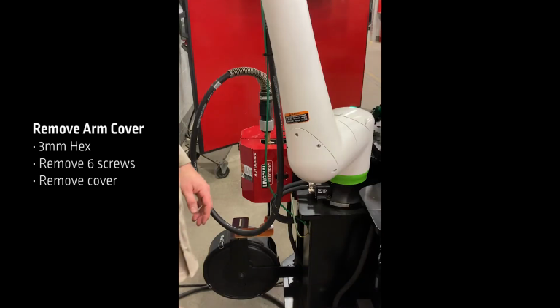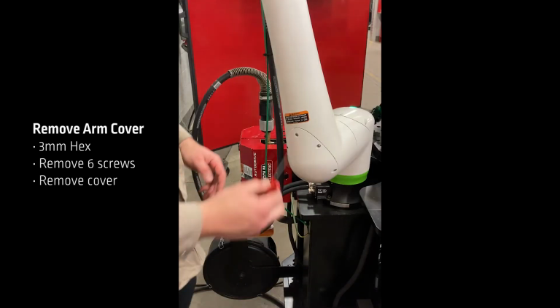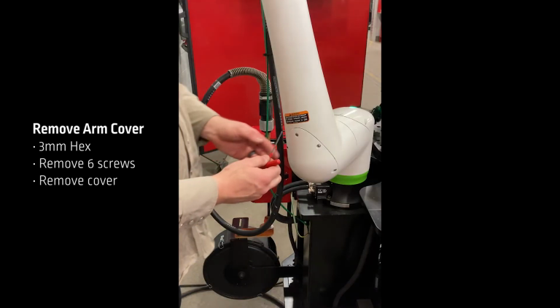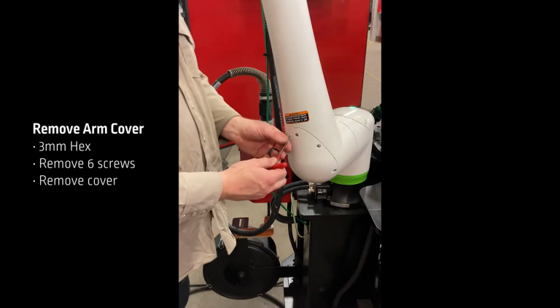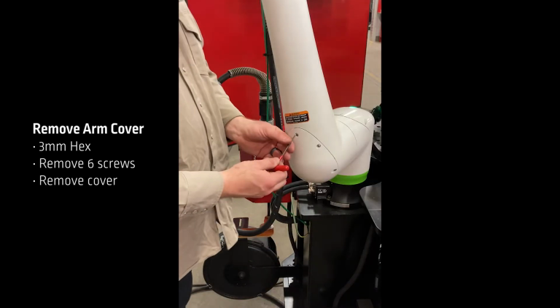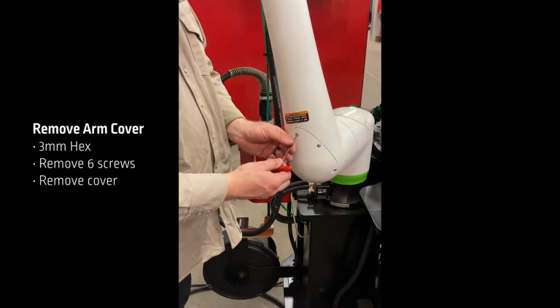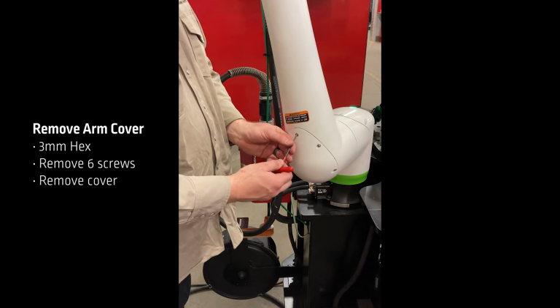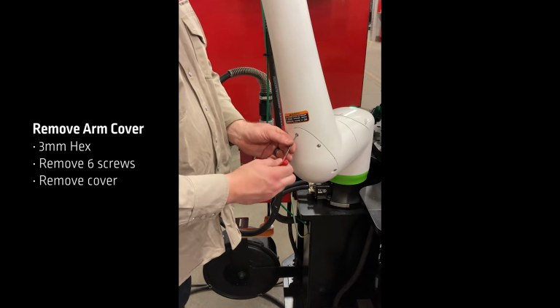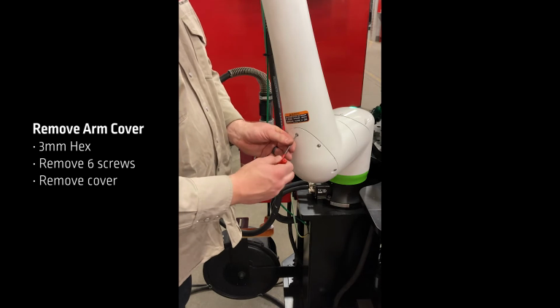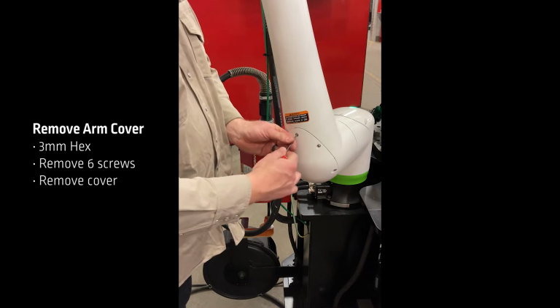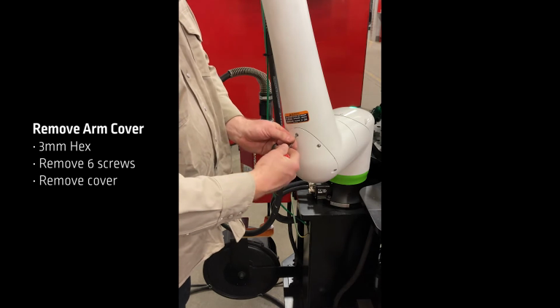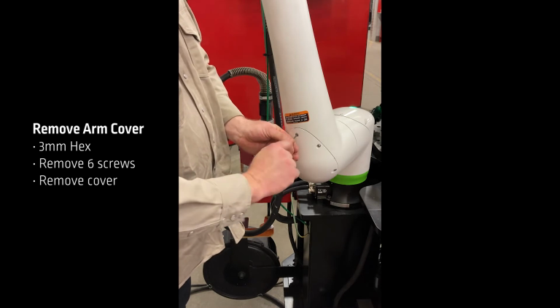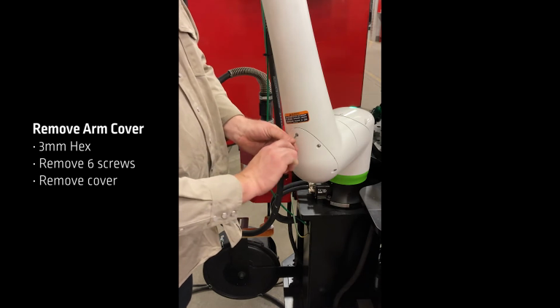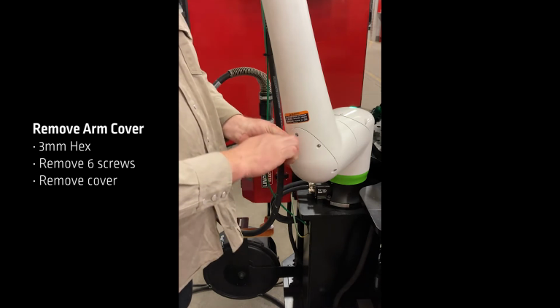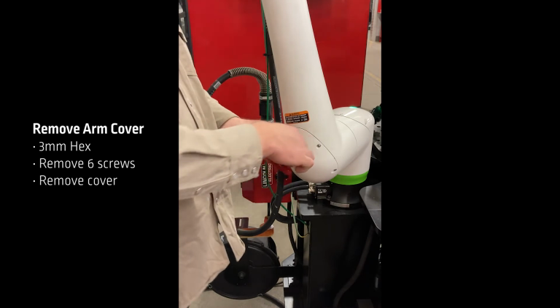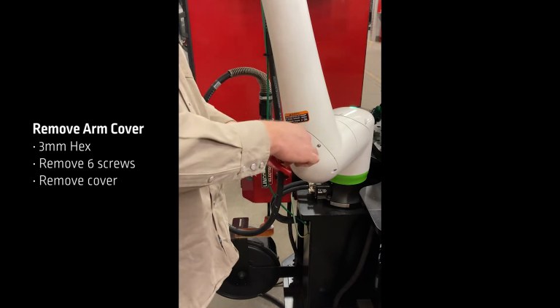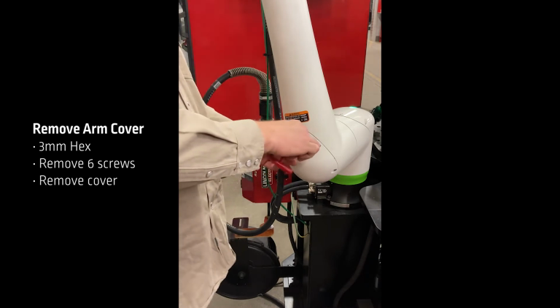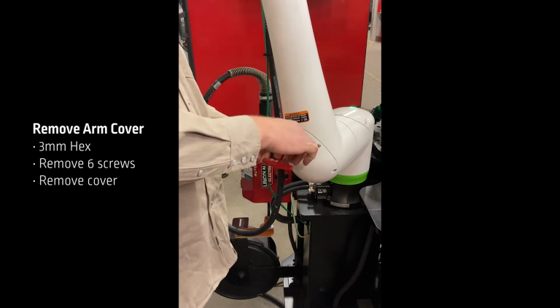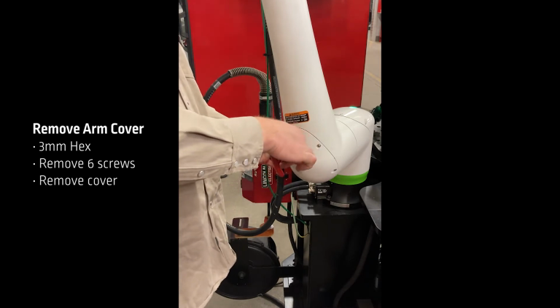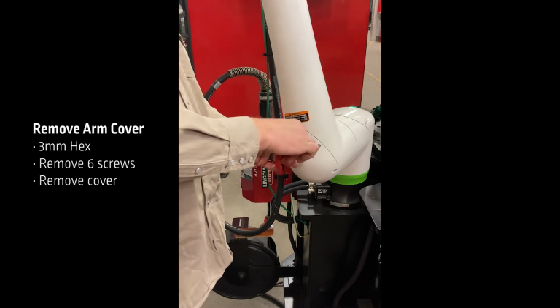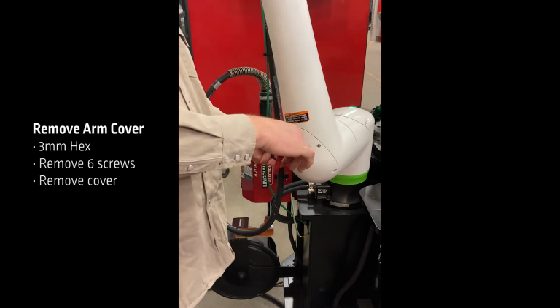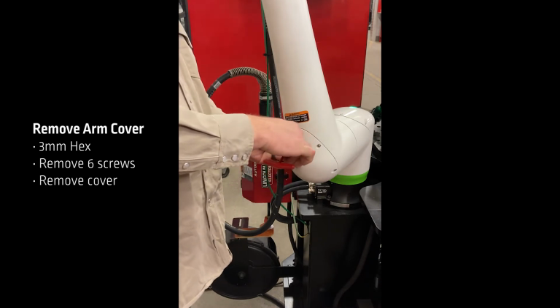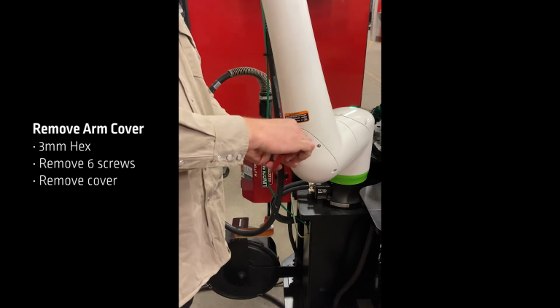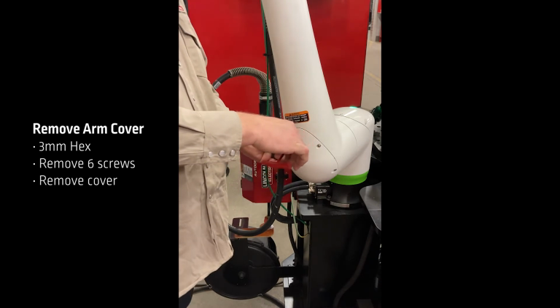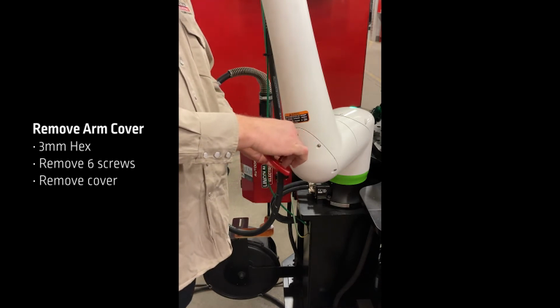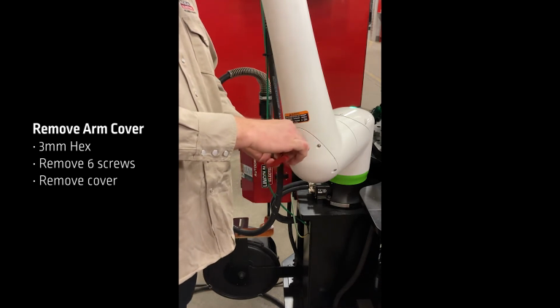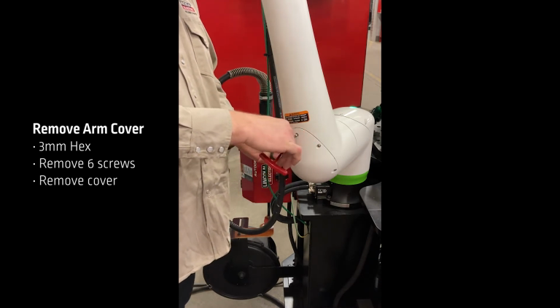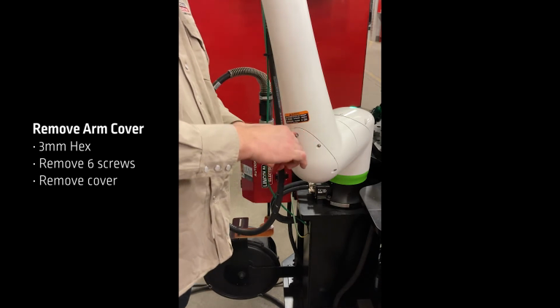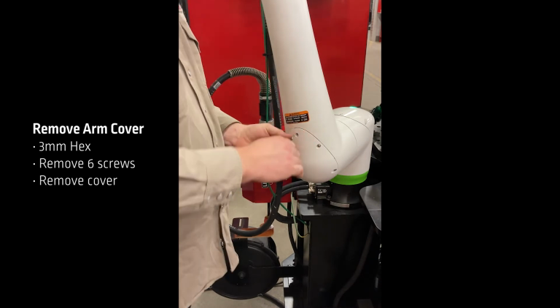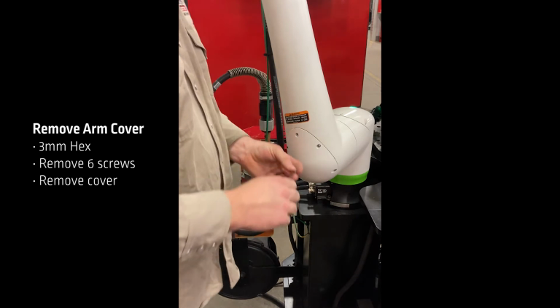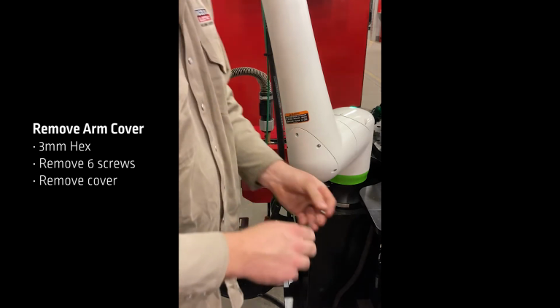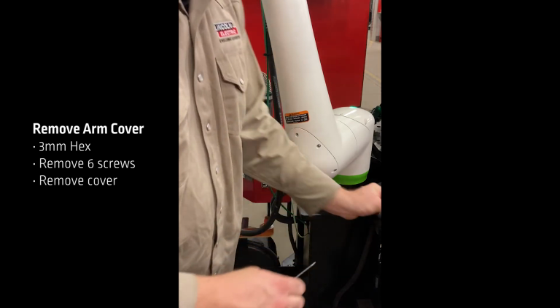First, I'm going to take my 3mm T-handle and I'm going to remove the six screws that are holding this cover on.